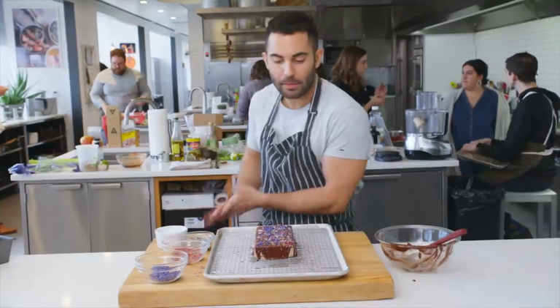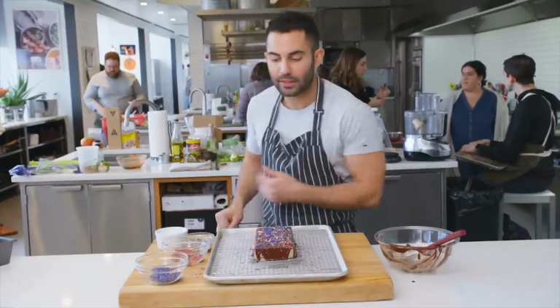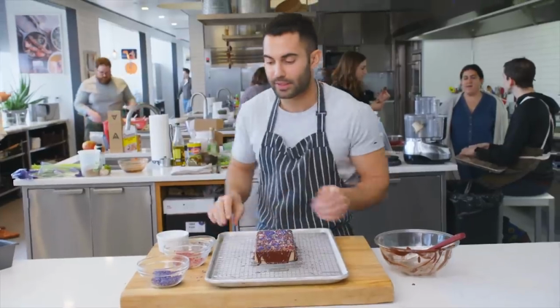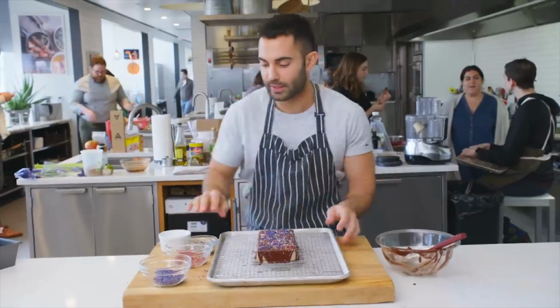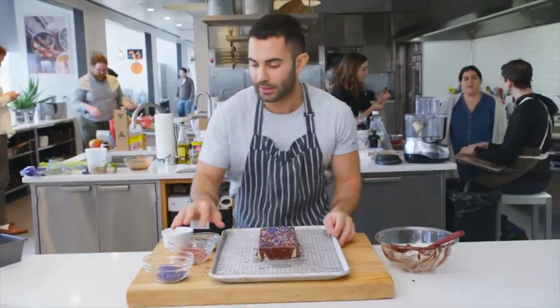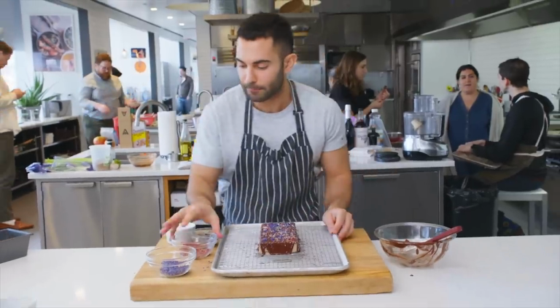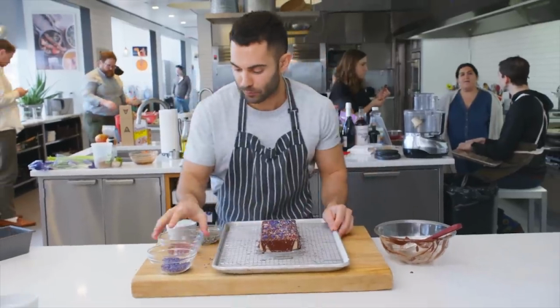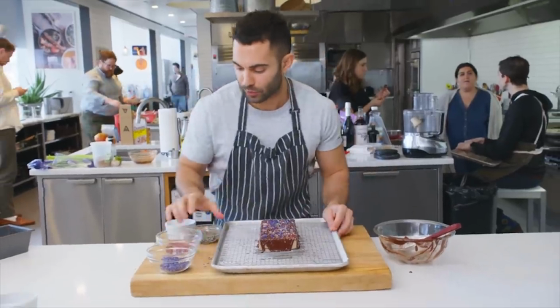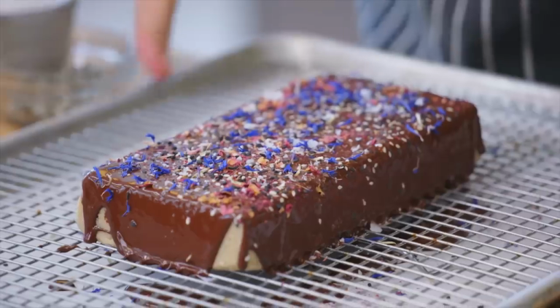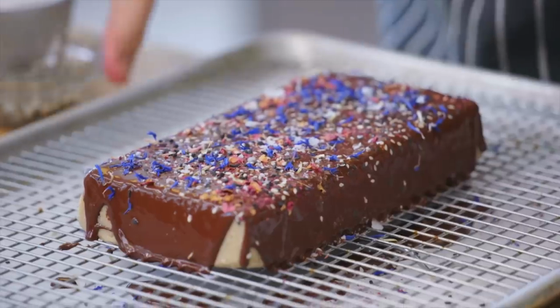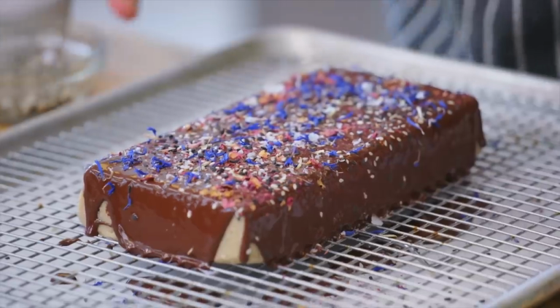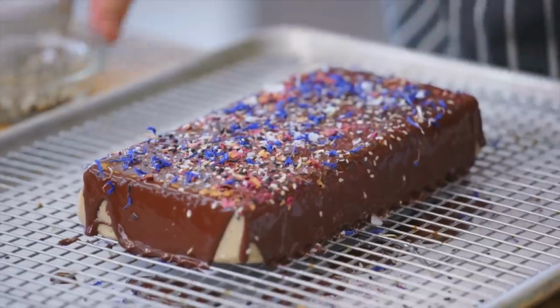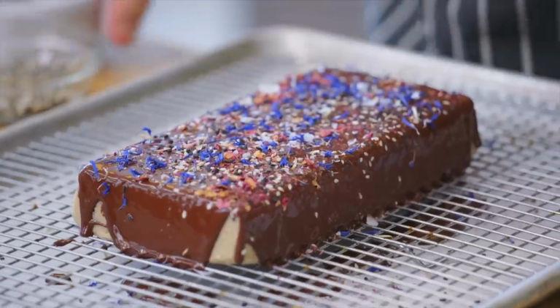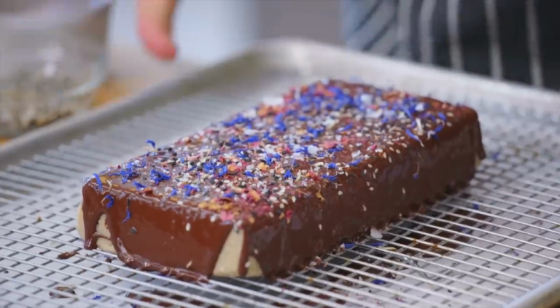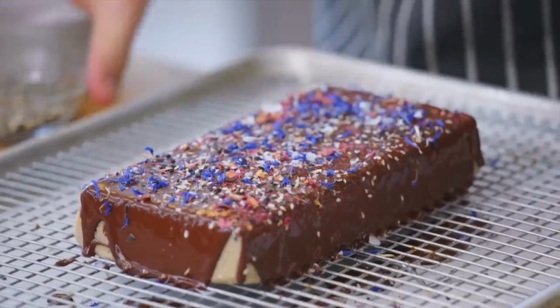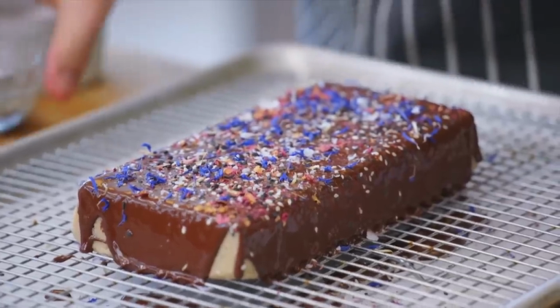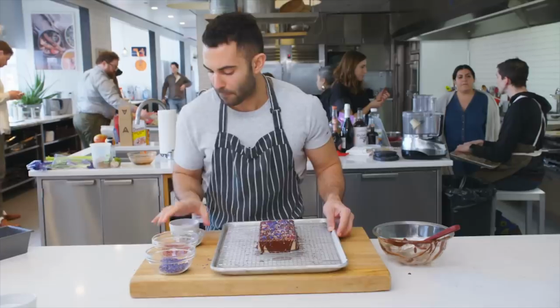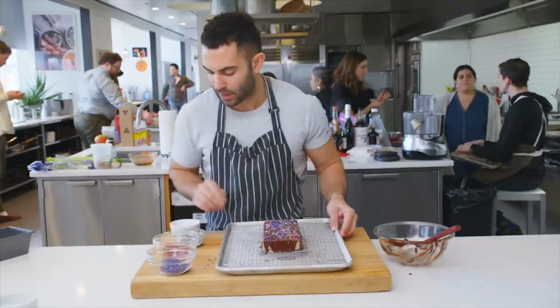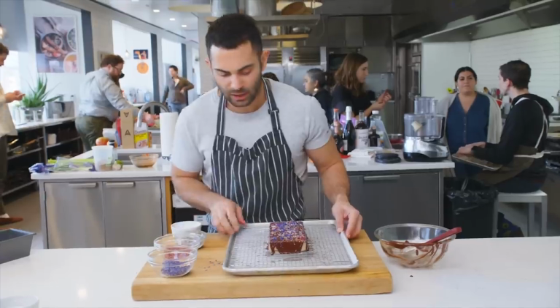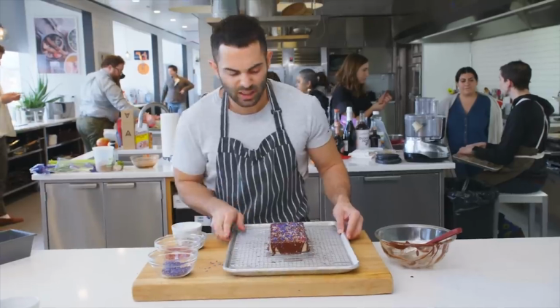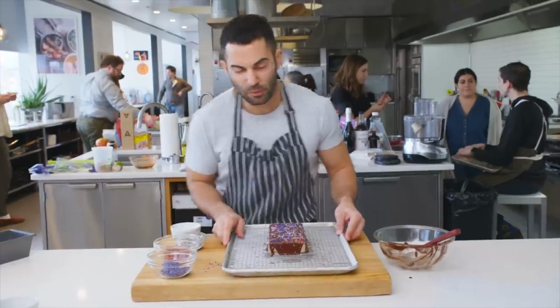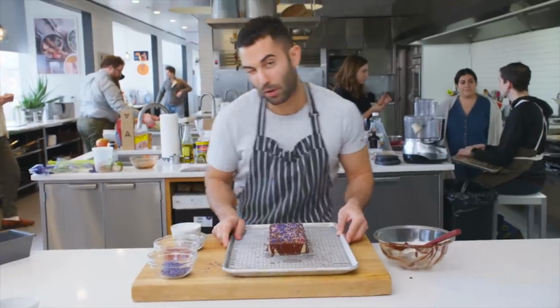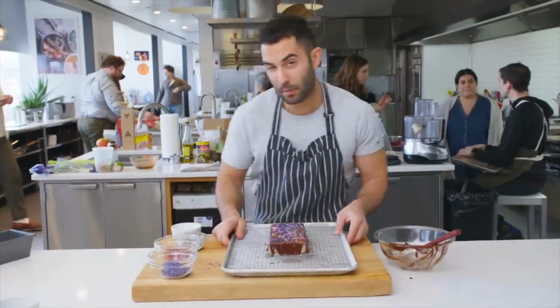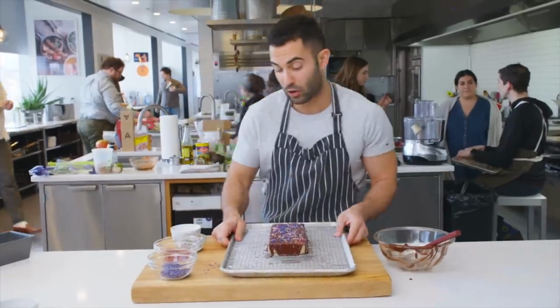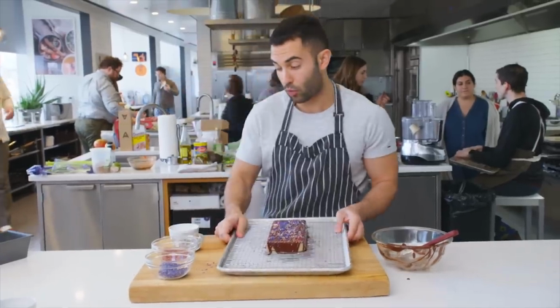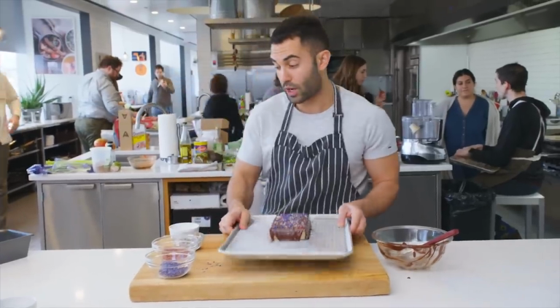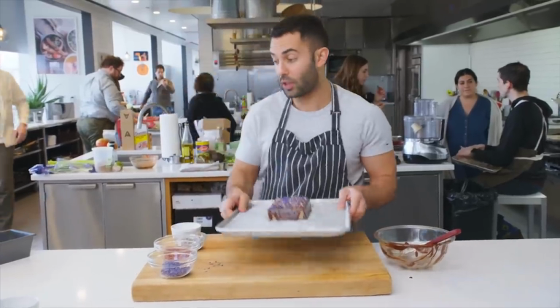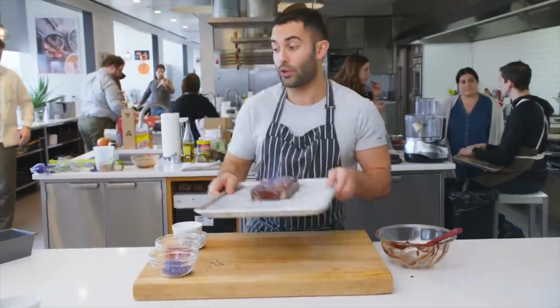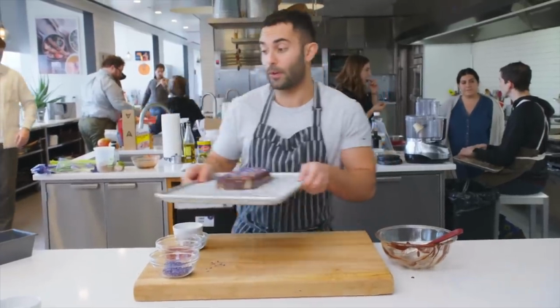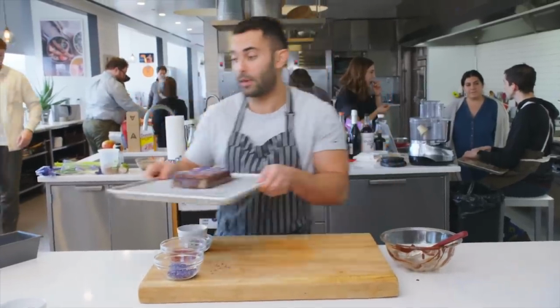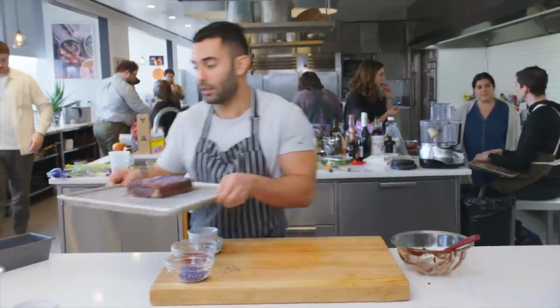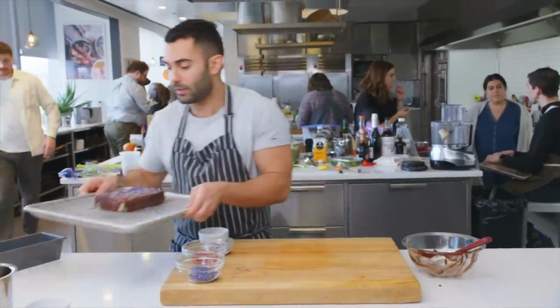I'm gonna let this sit so the chocolate can set. It's gonna take probably about 20 to 30 minutes.